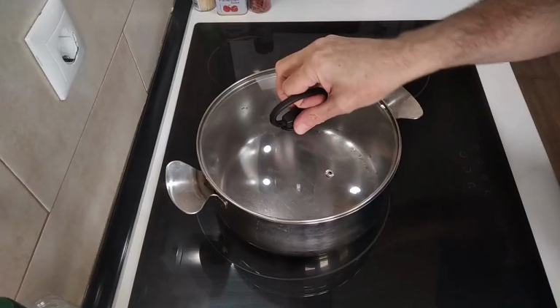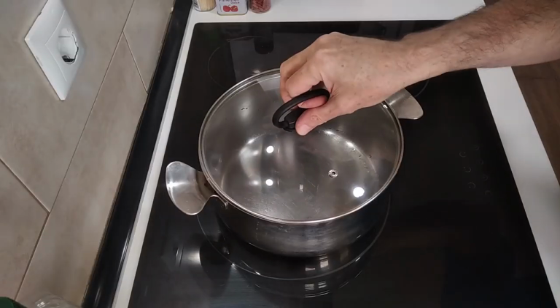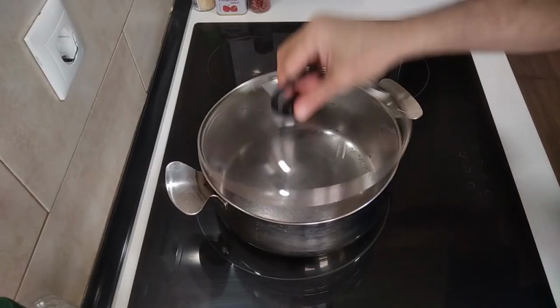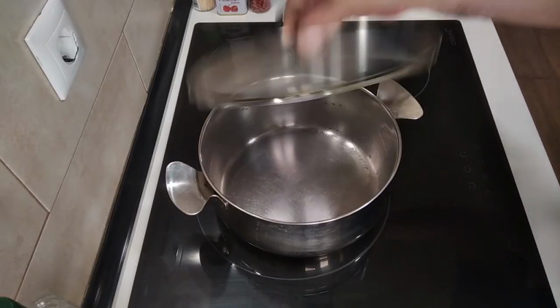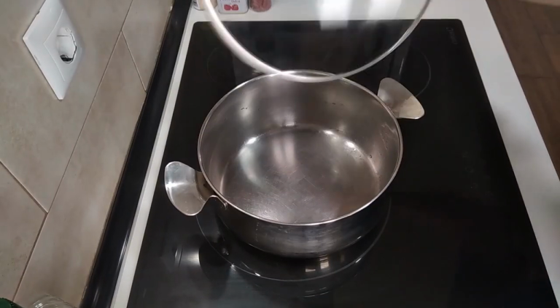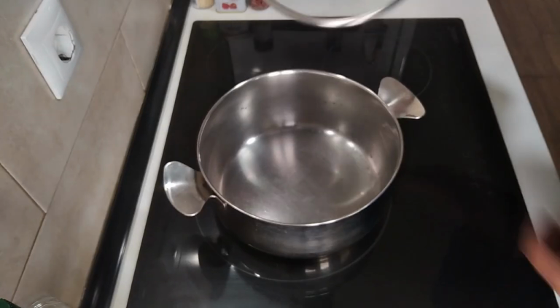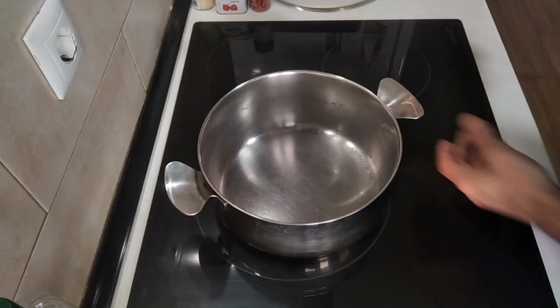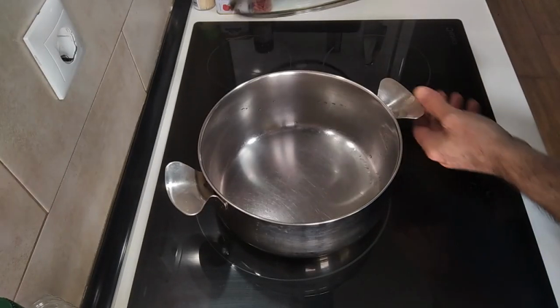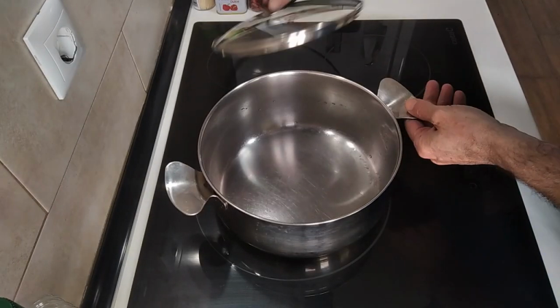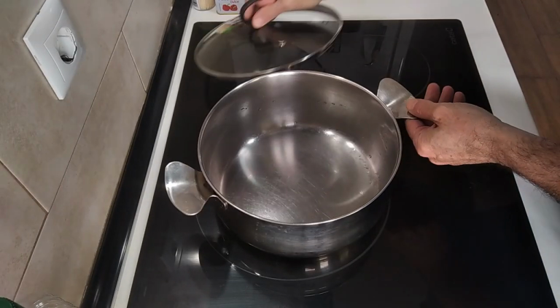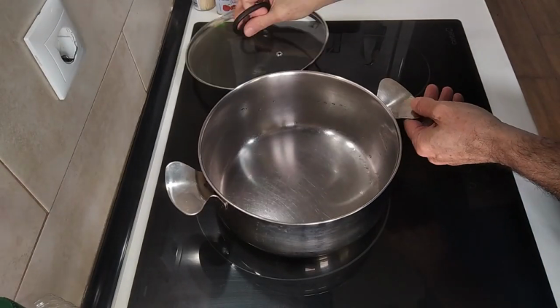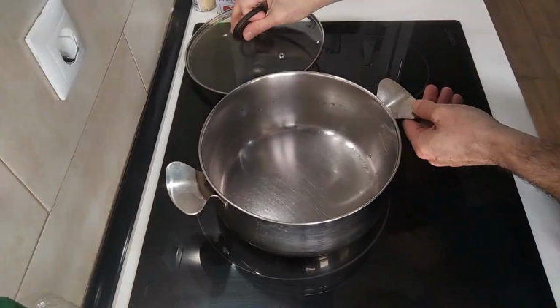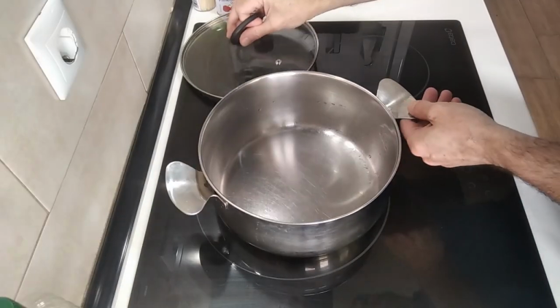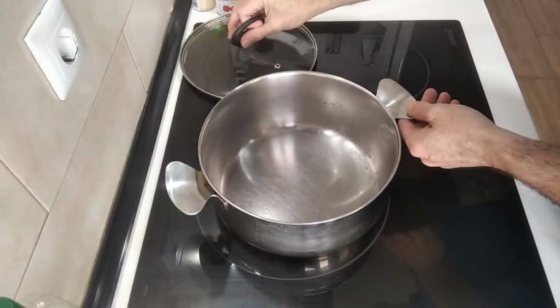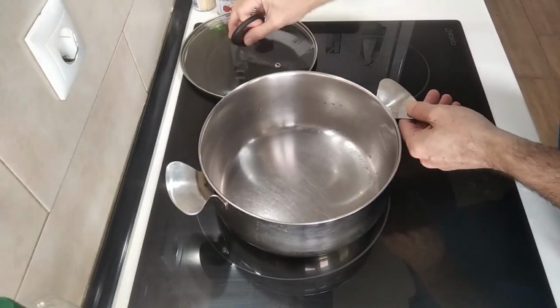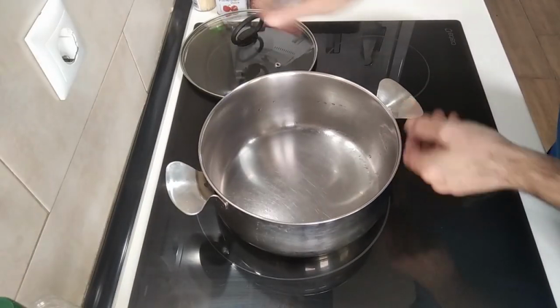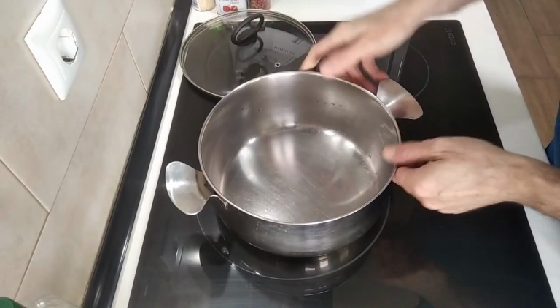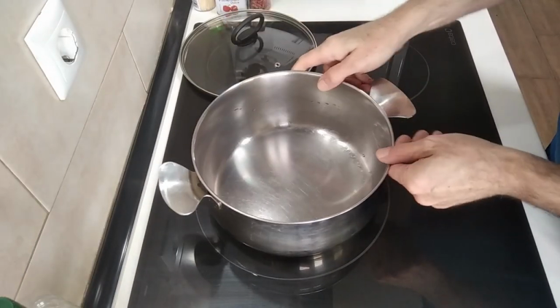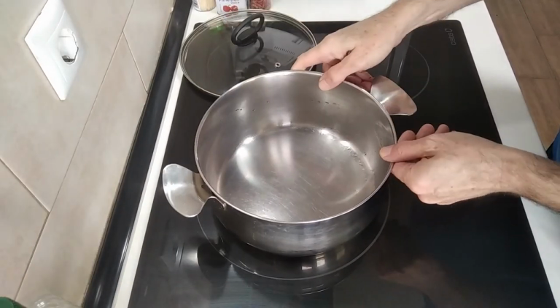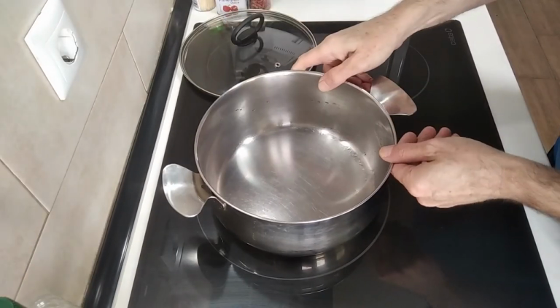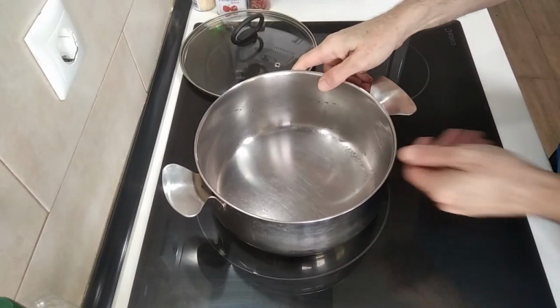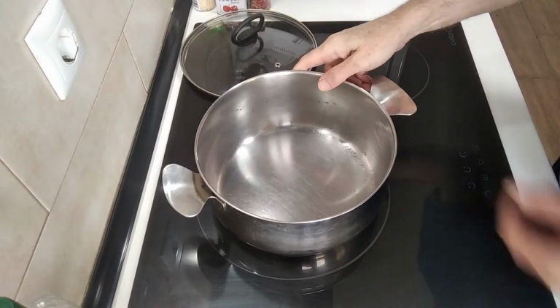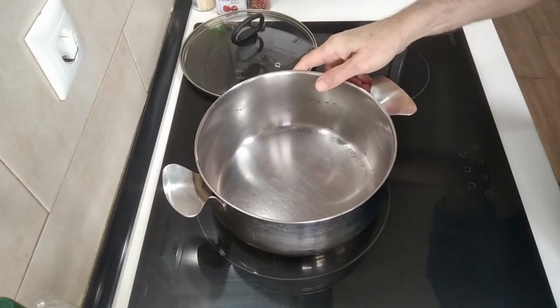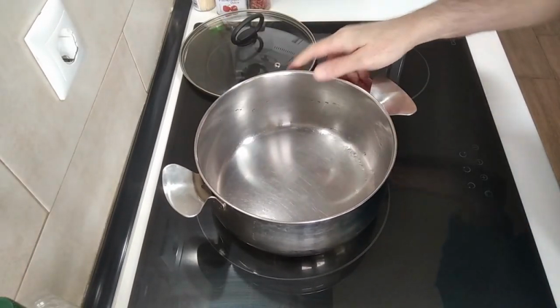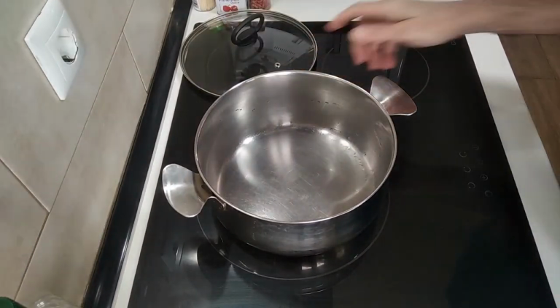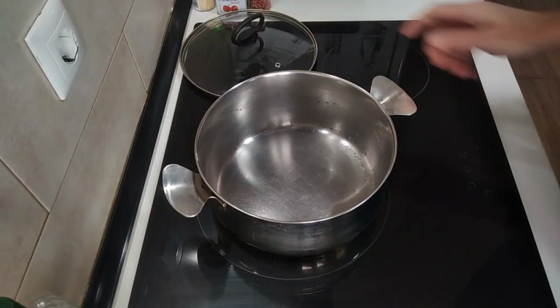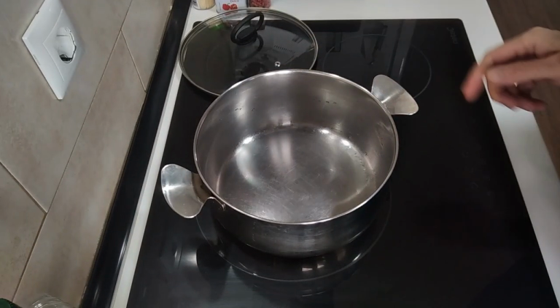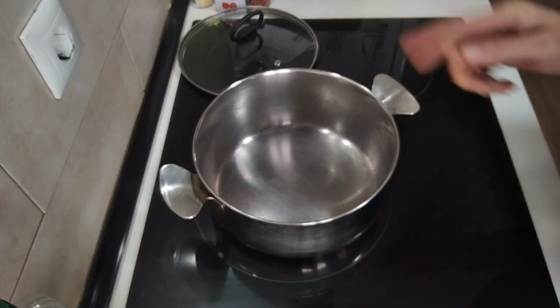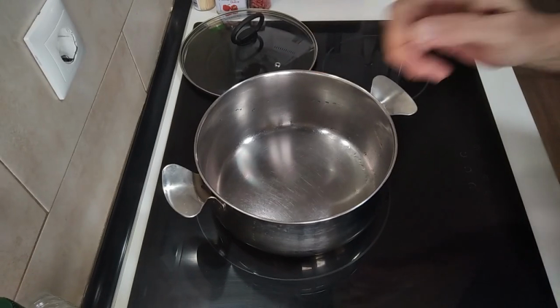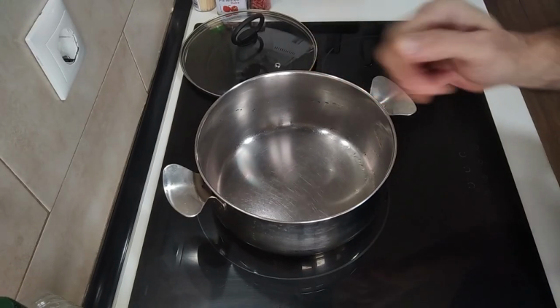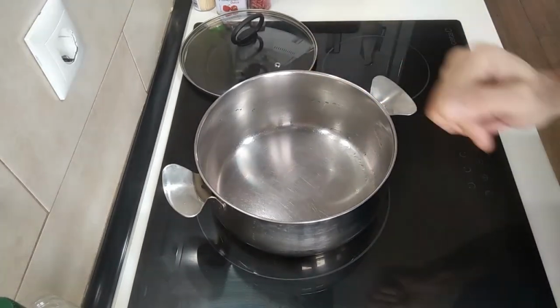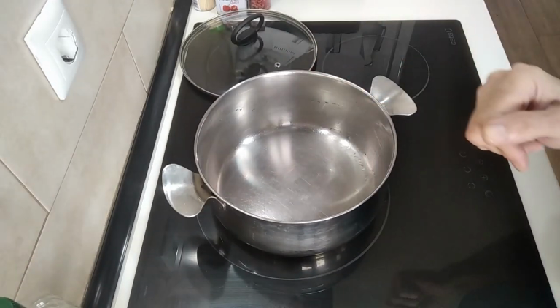Today's recipe, today's lunch, is going to be a quick one.